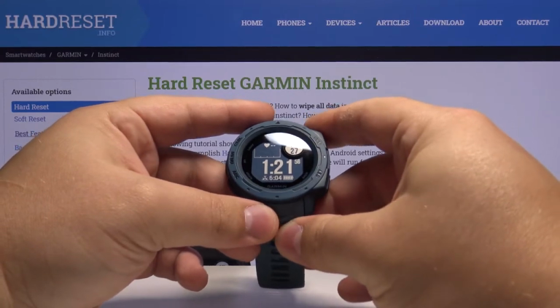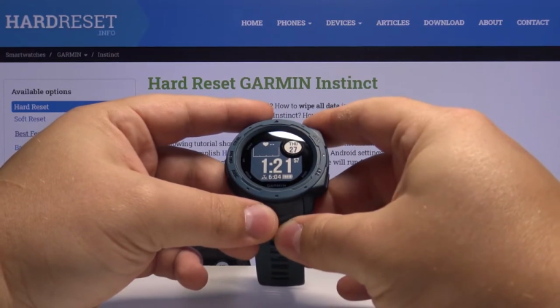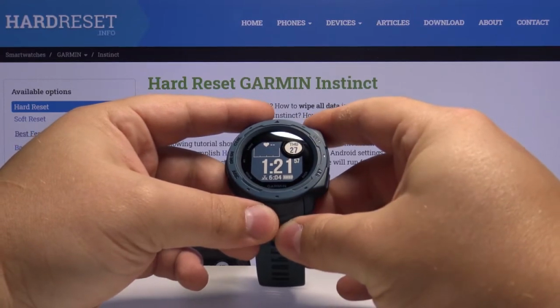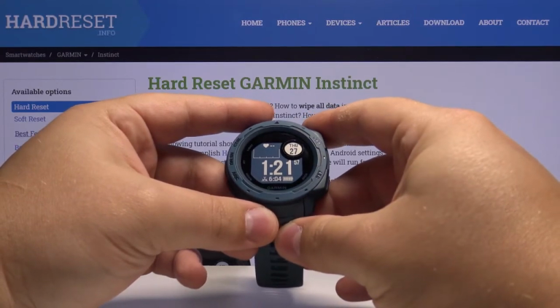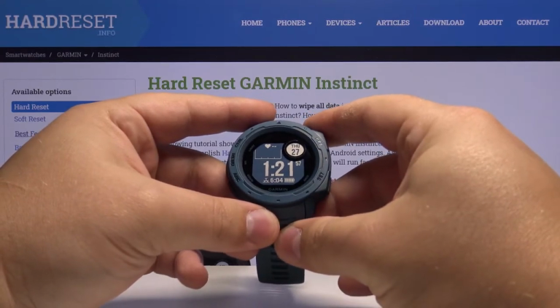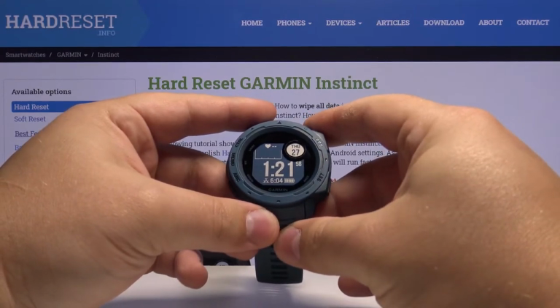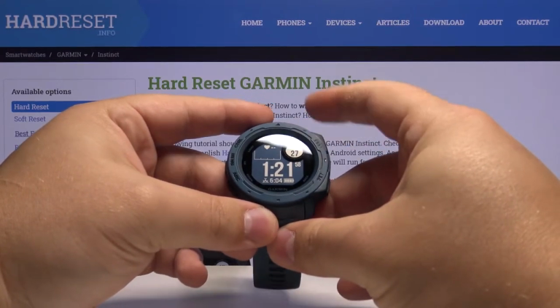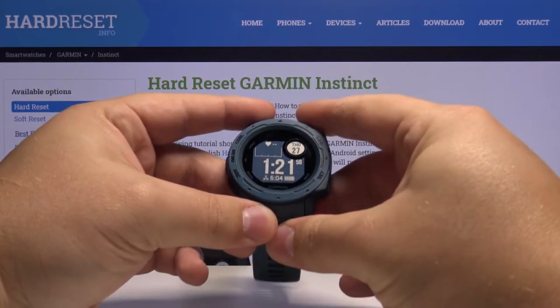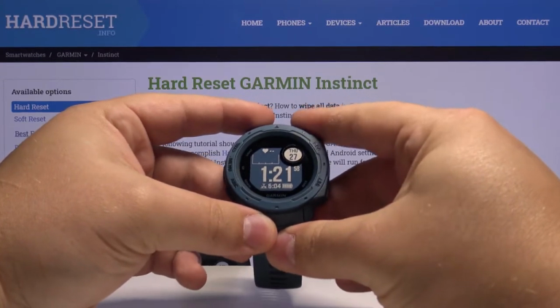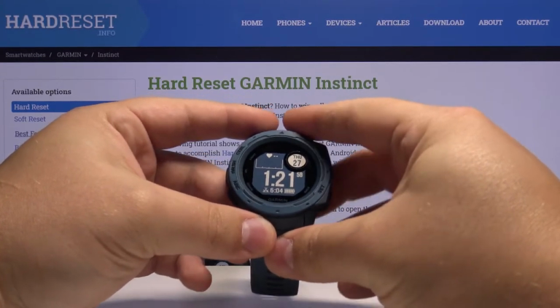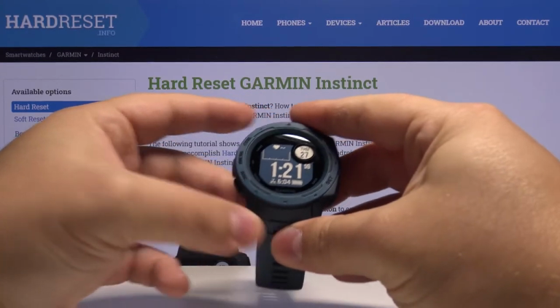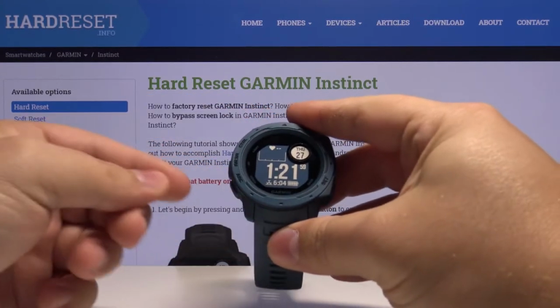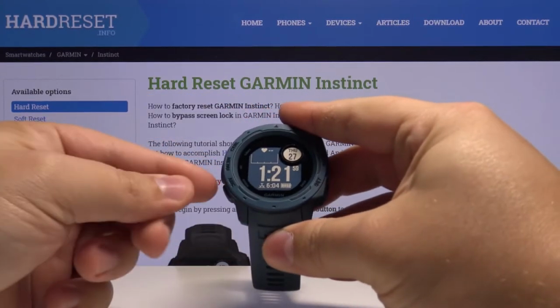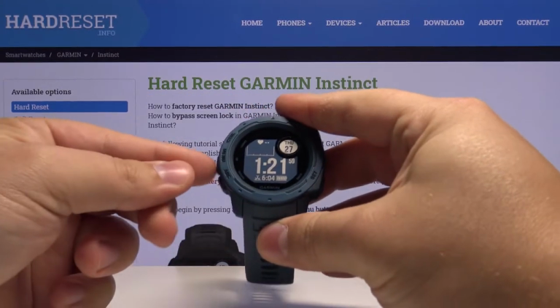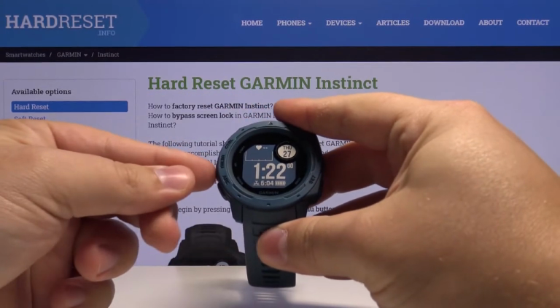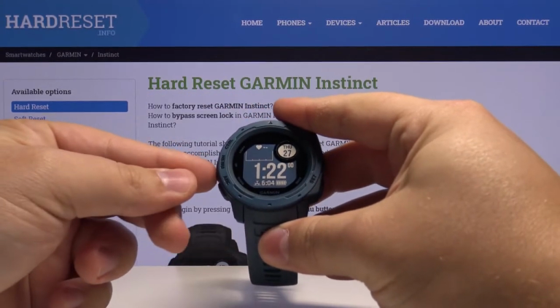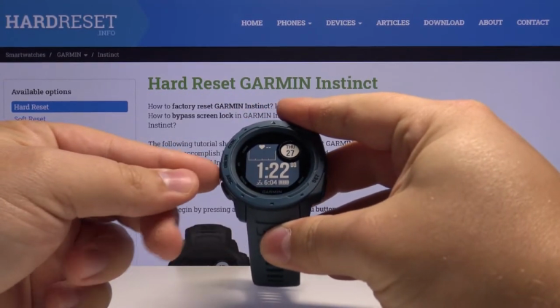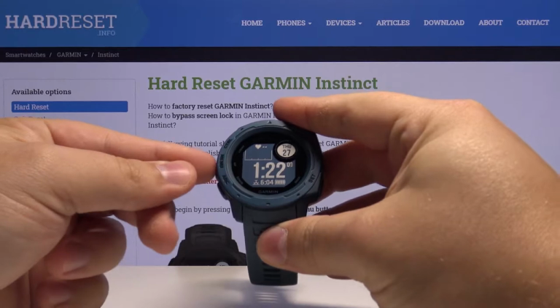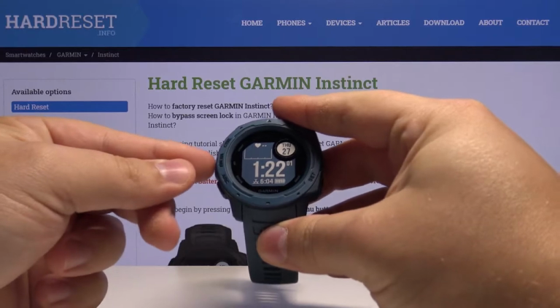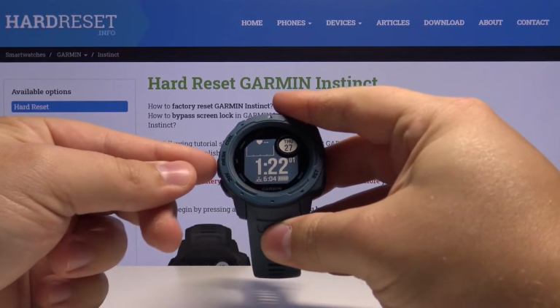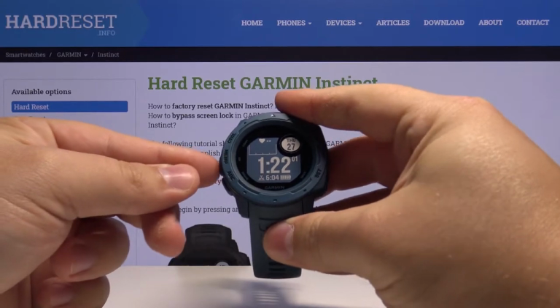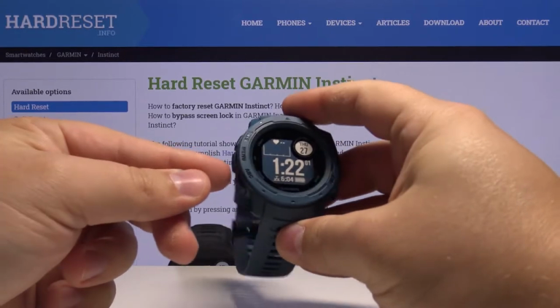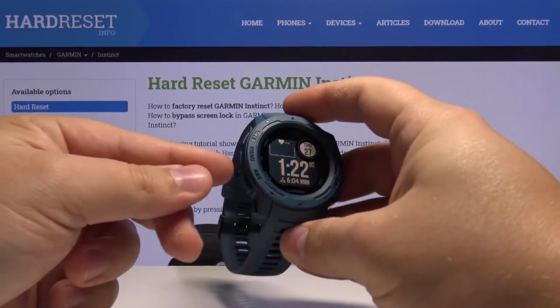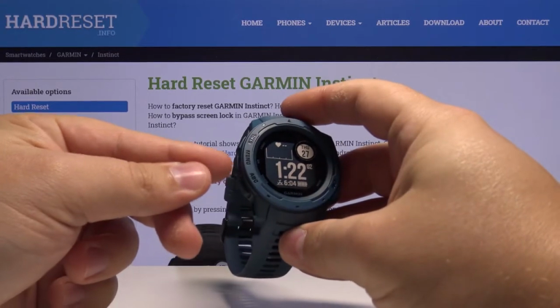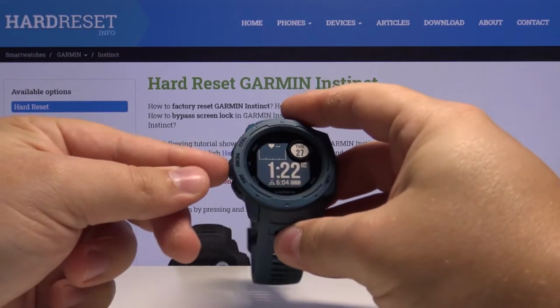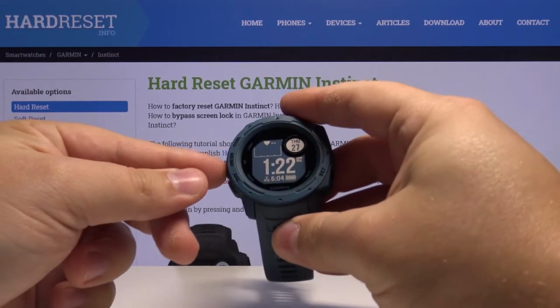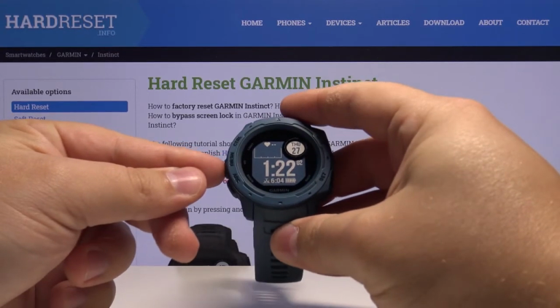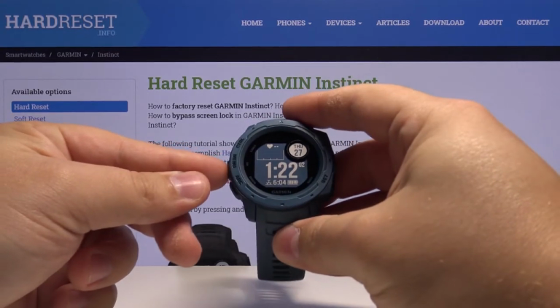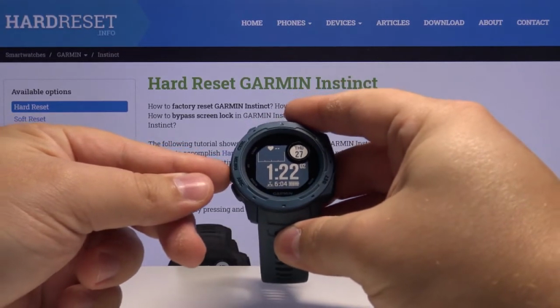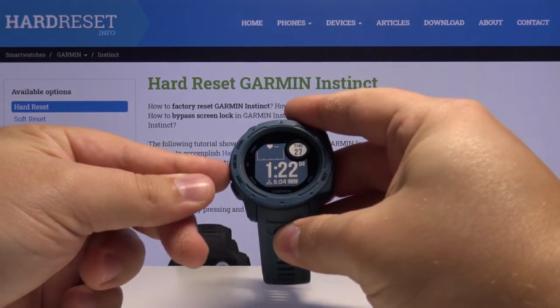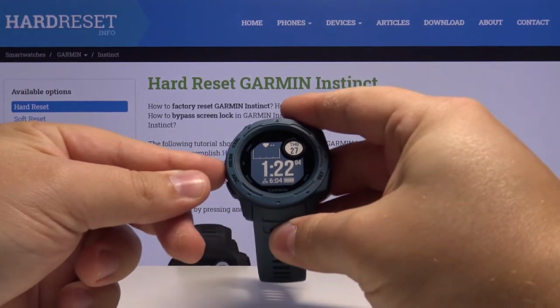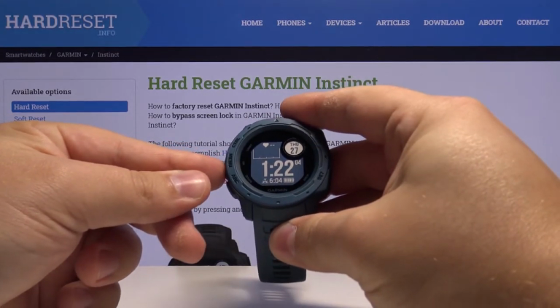First we need to open the menu. To do it, just press and hold the menu button right here, the one in the middle. Press and hold it.